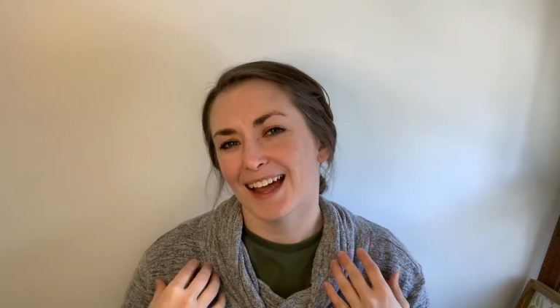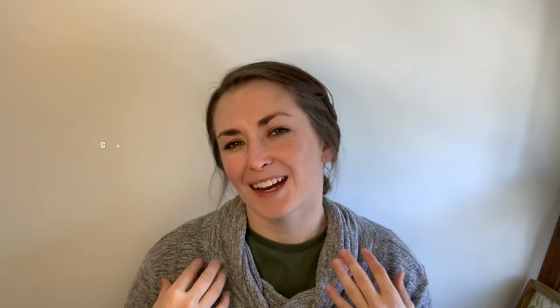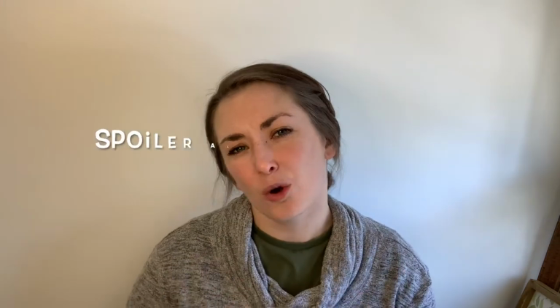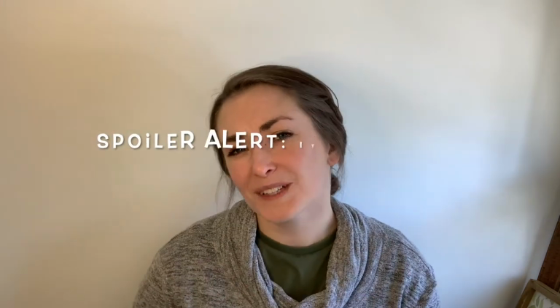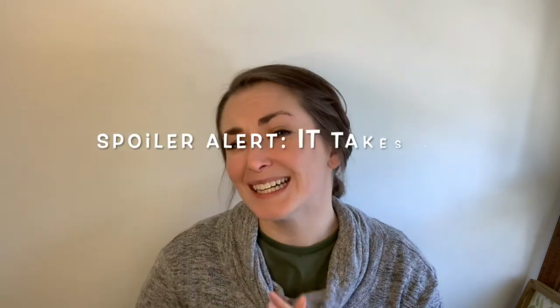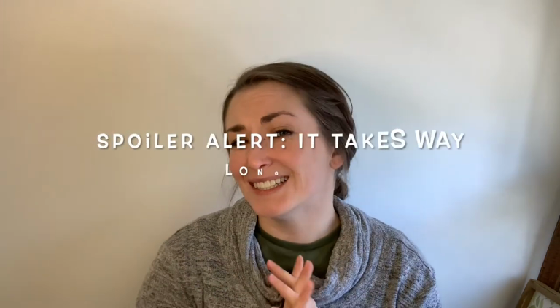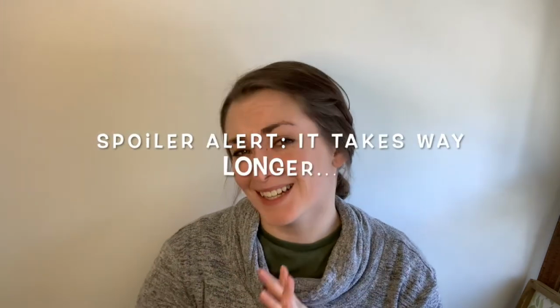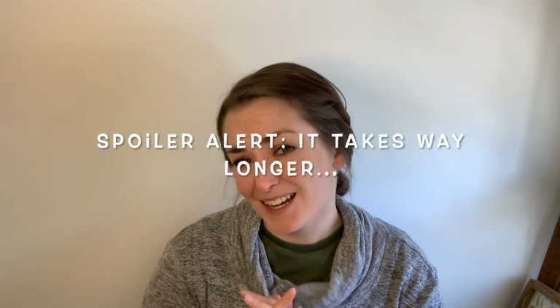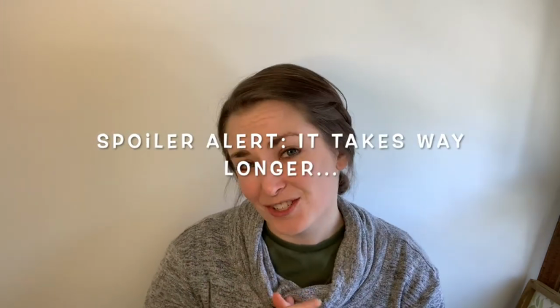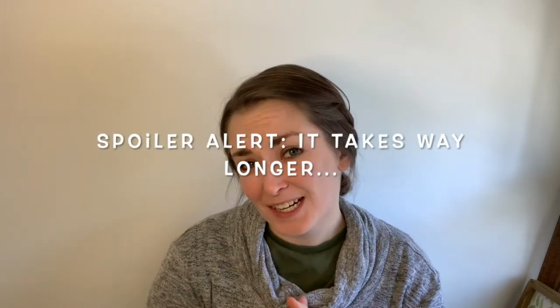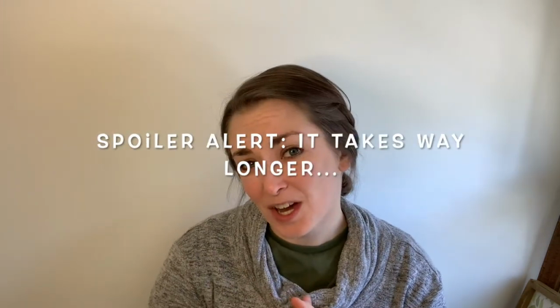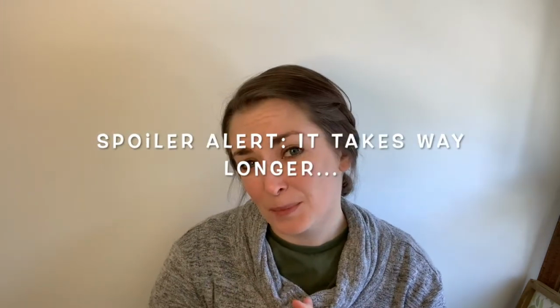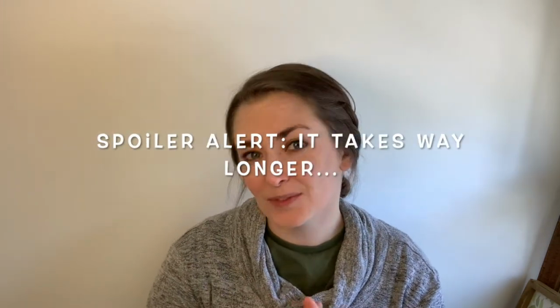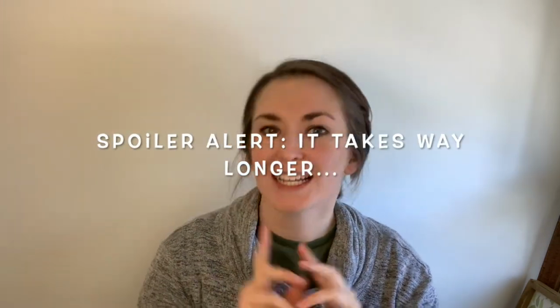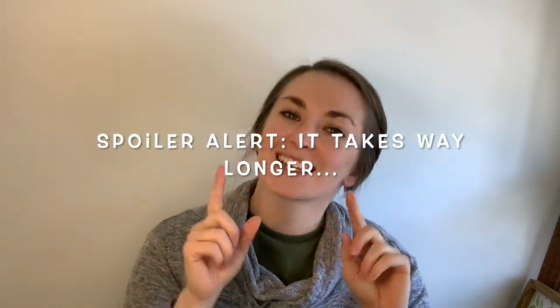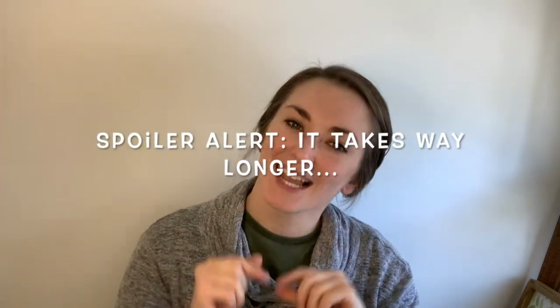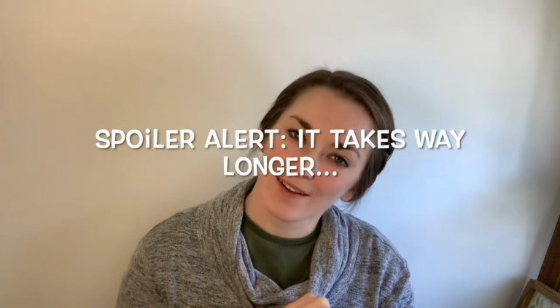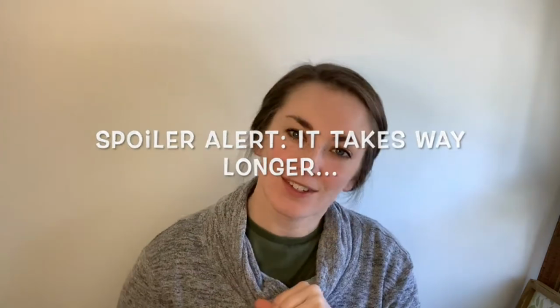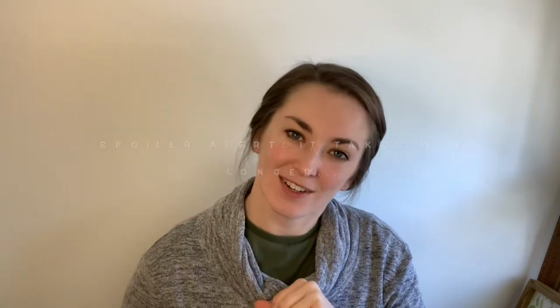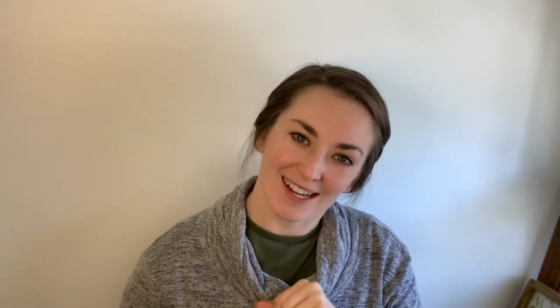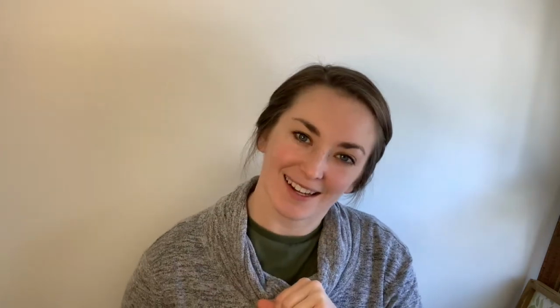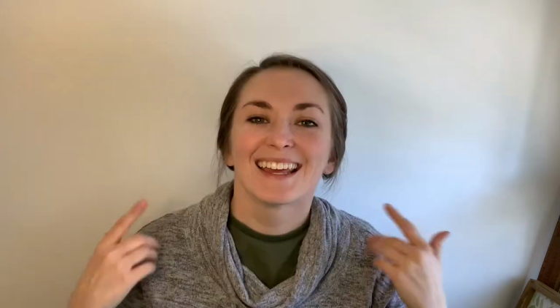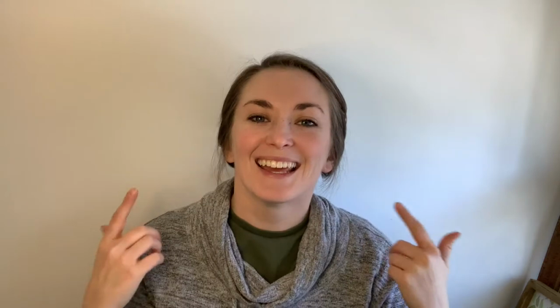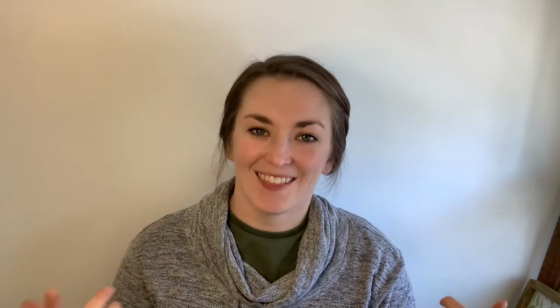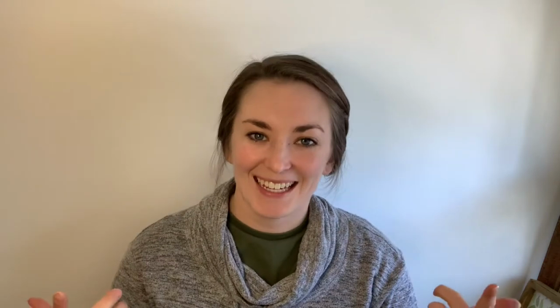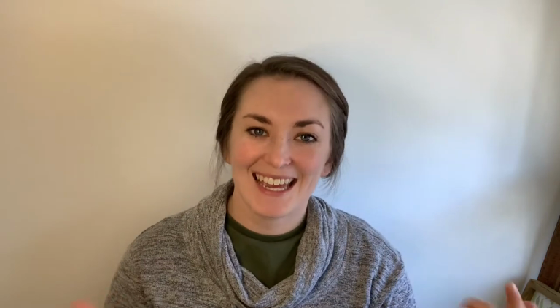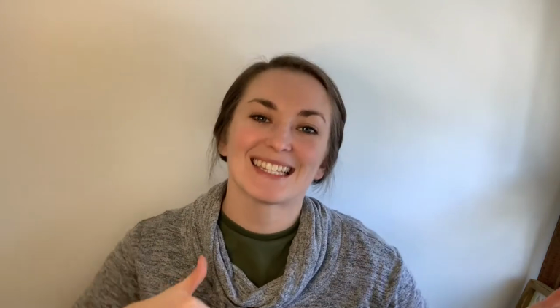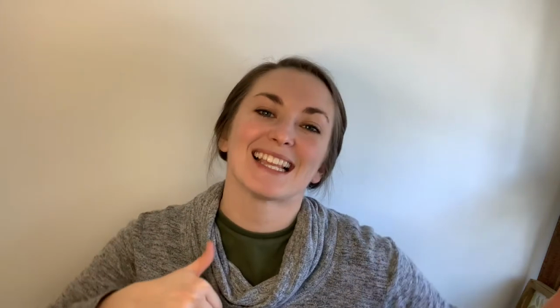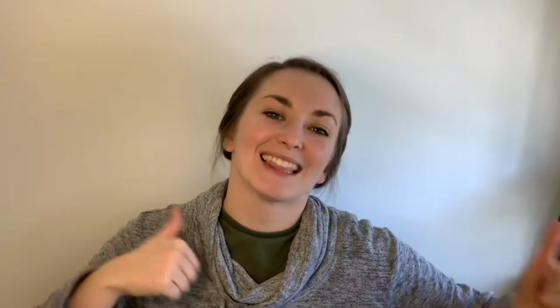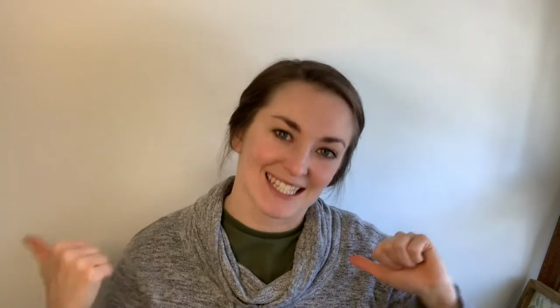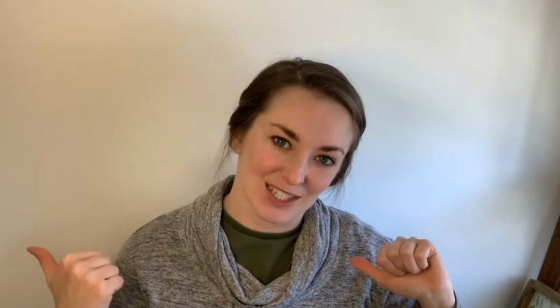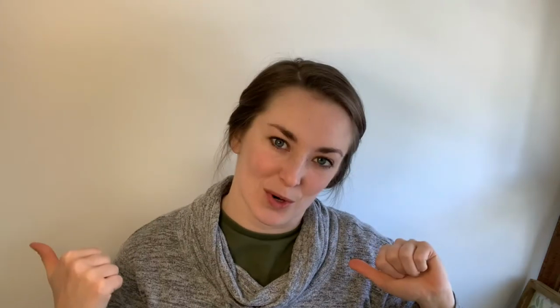And hopefully it does actually take a couple of days because I haven't started yet. In that case, let's get to work.